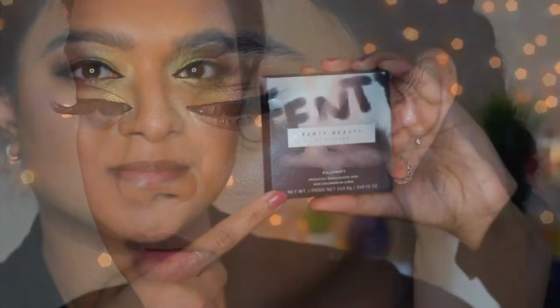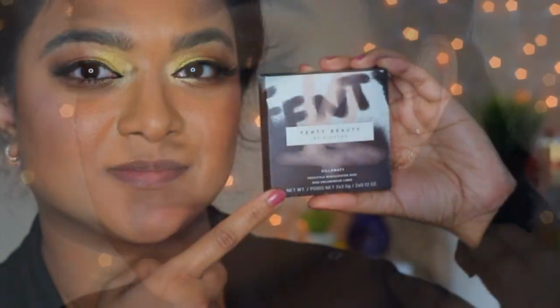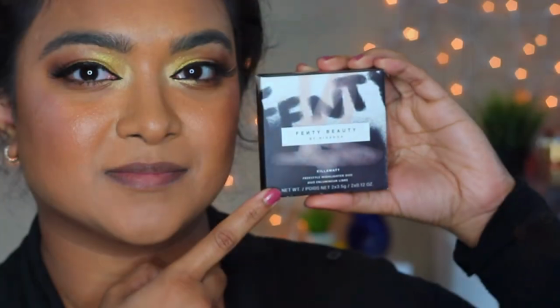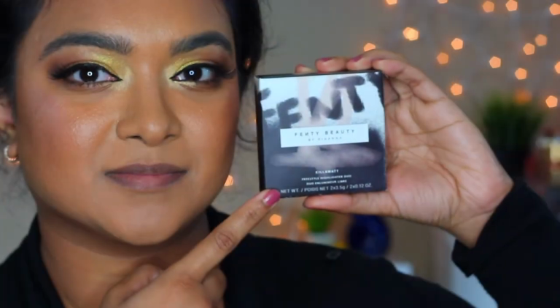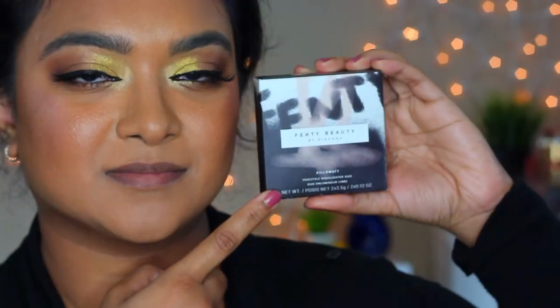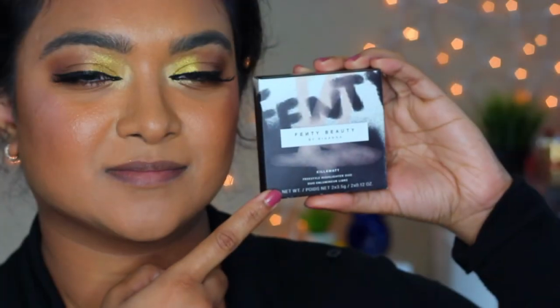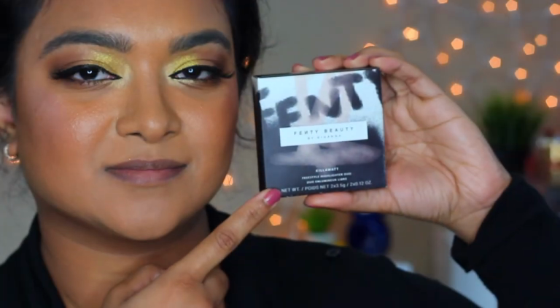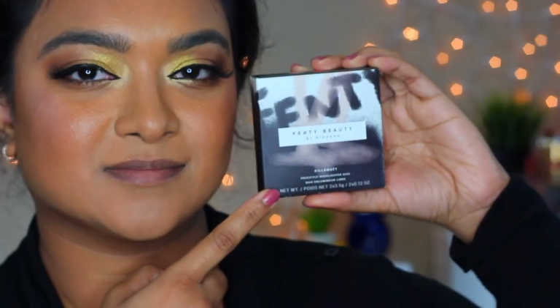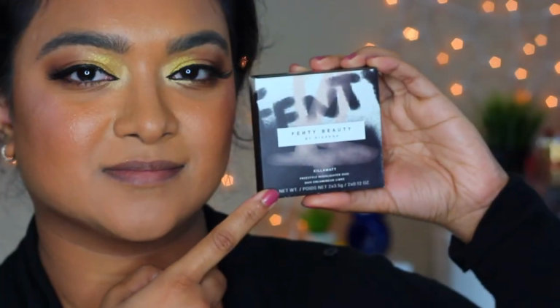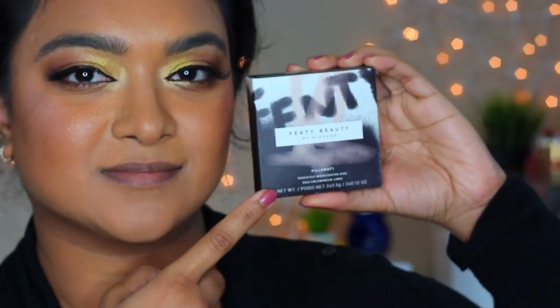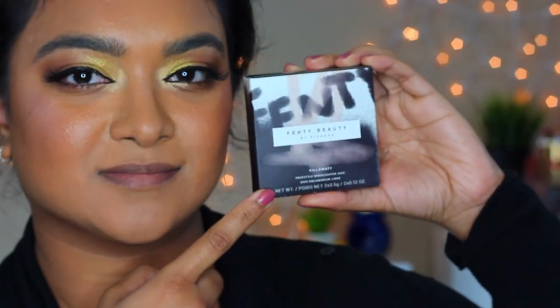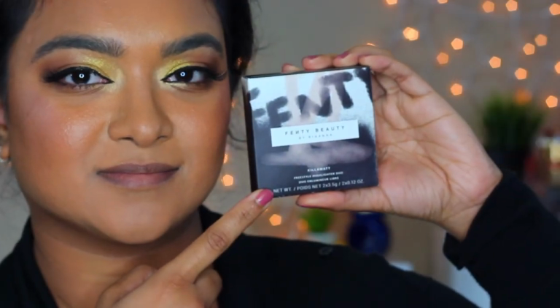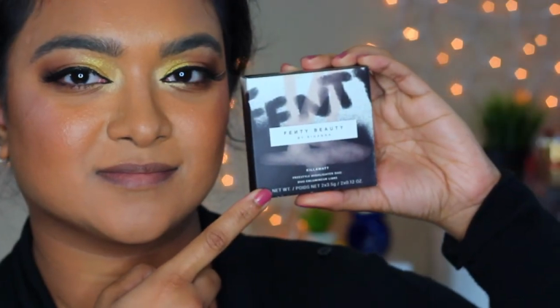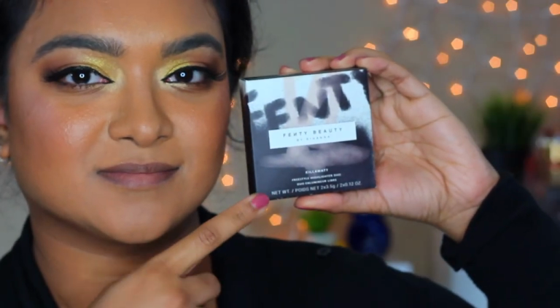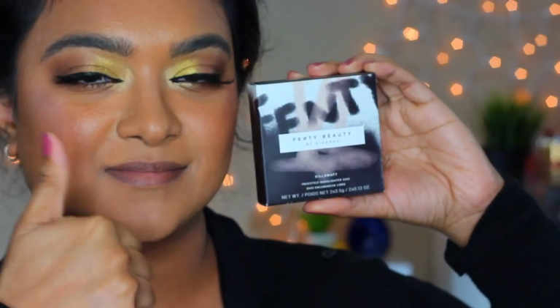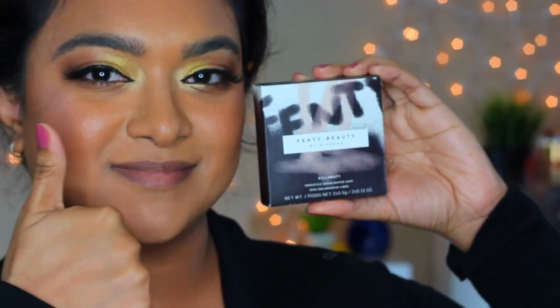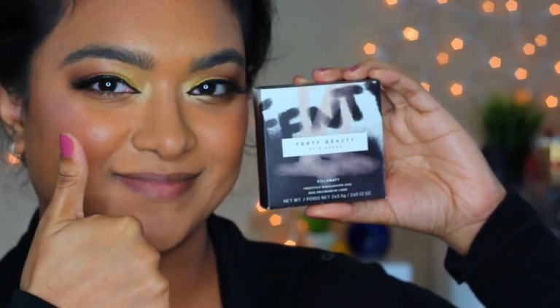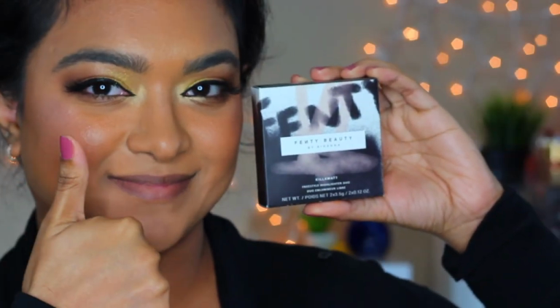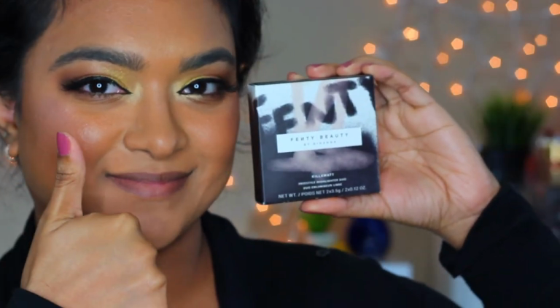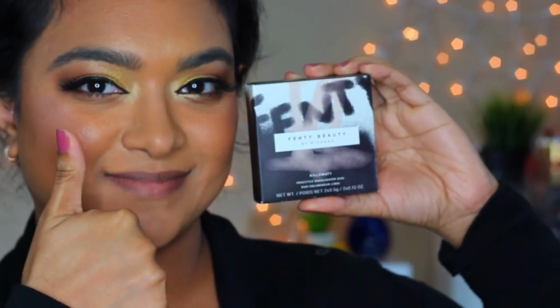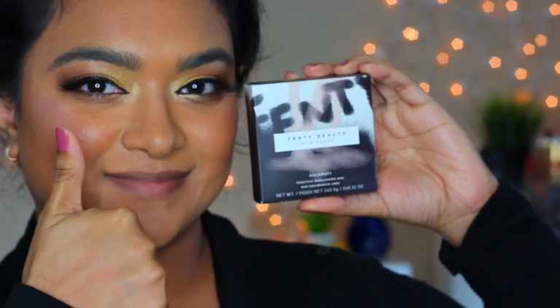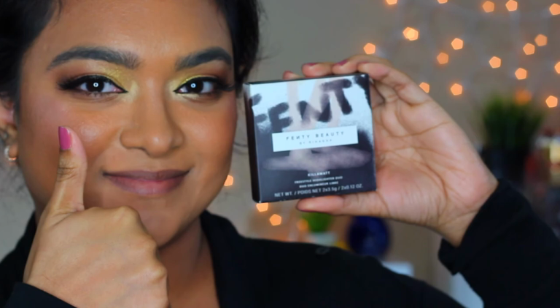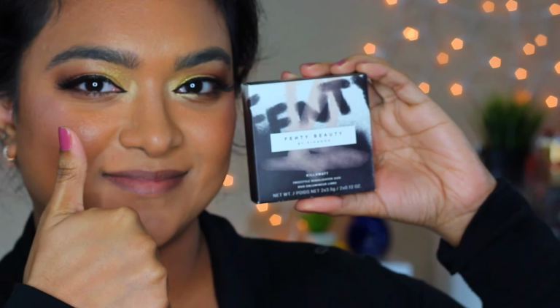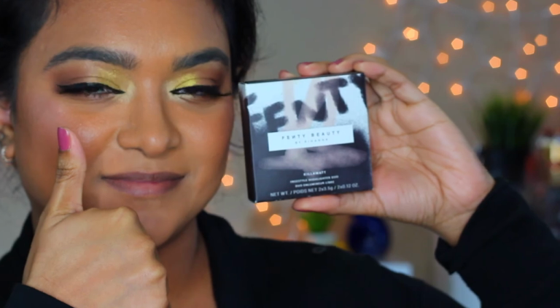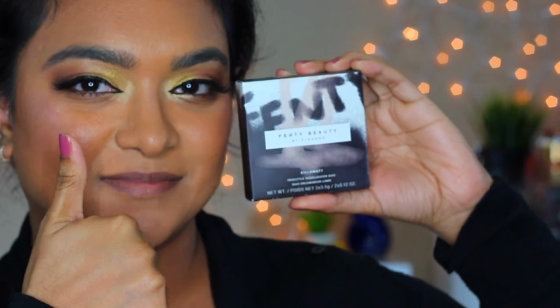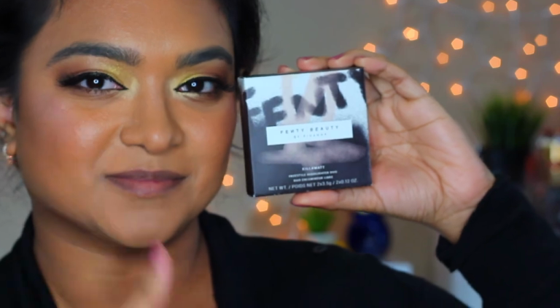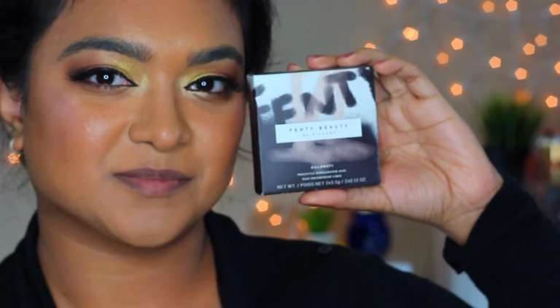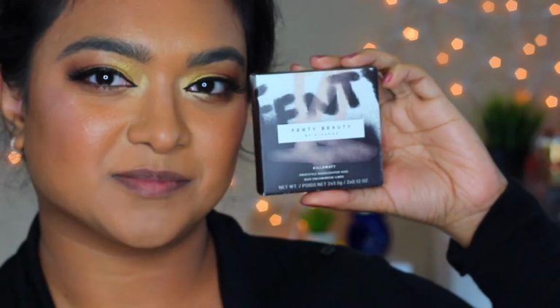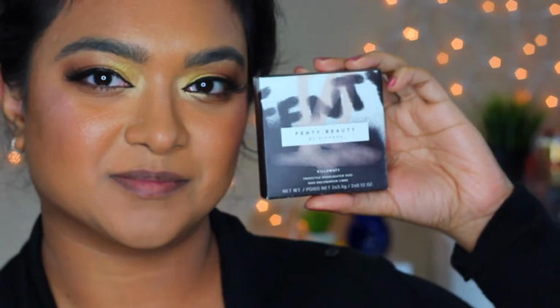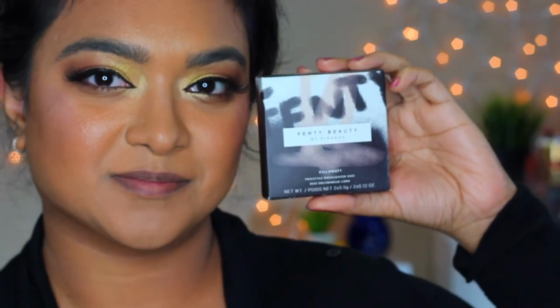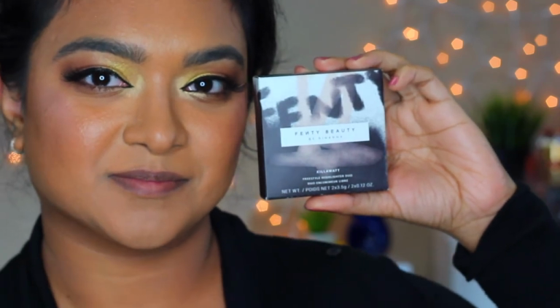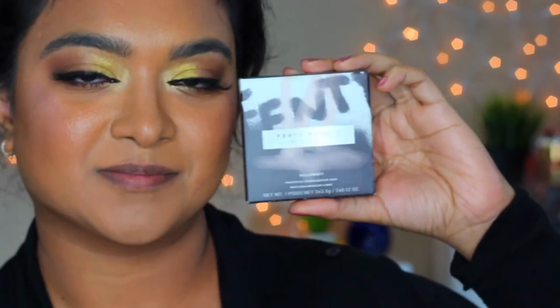Did you like my product picks from Fenty Beauty? If so, please give a thumbs up and leave a comment. Till my next one — stay healthy, stay beautiful!